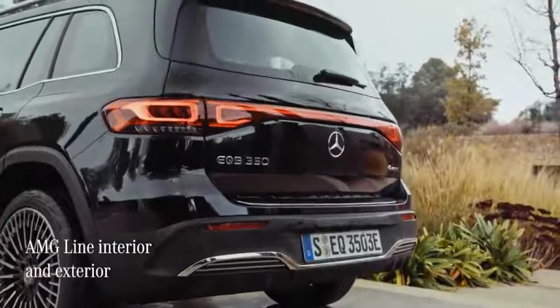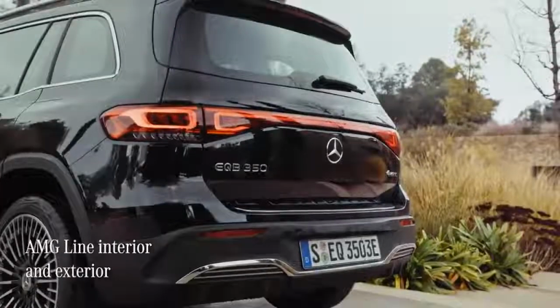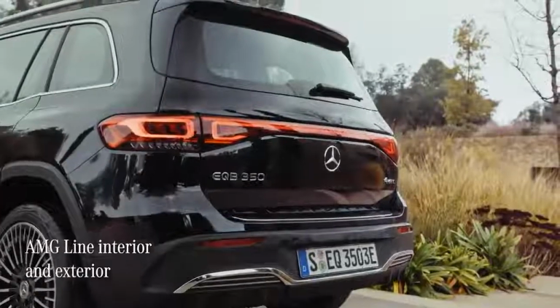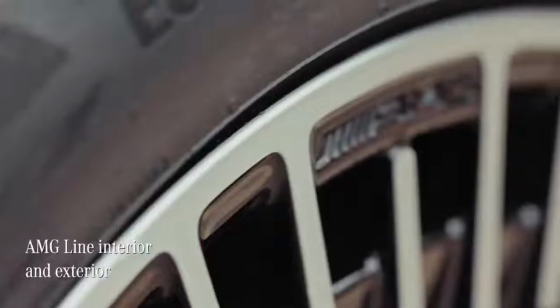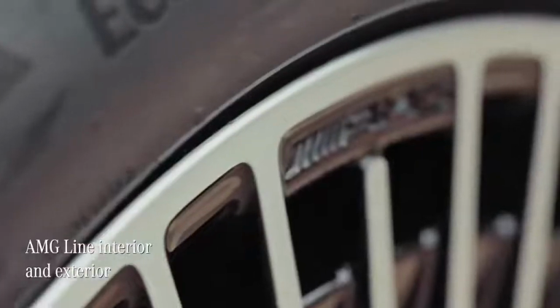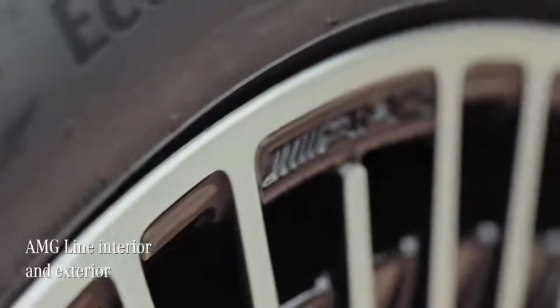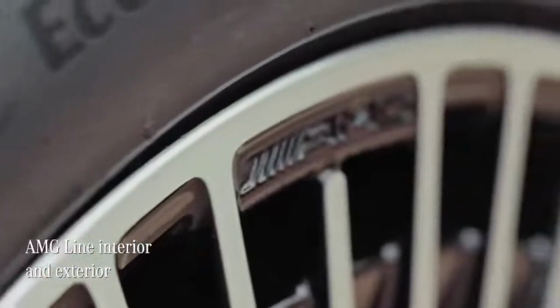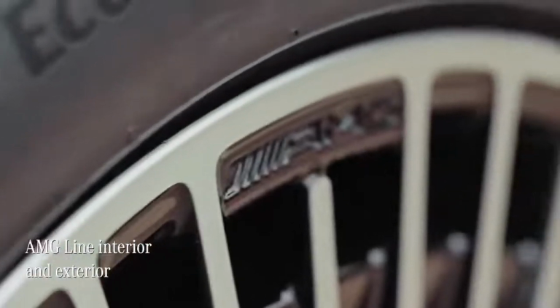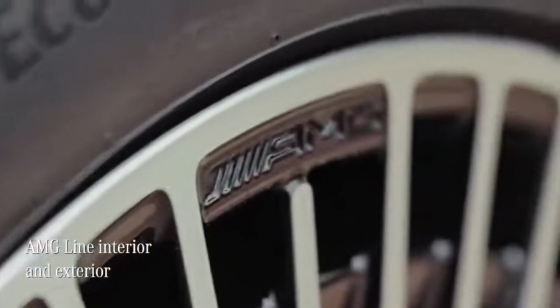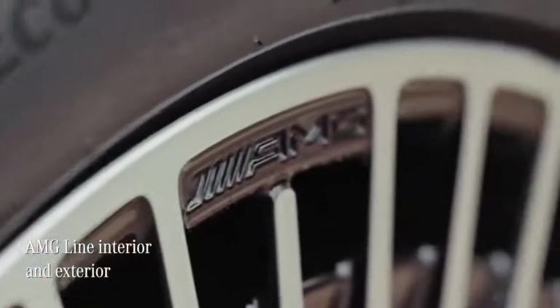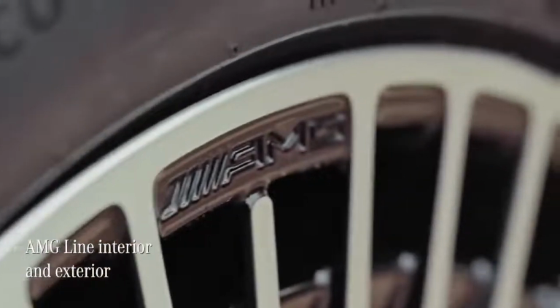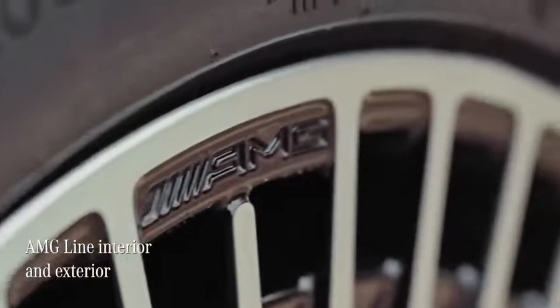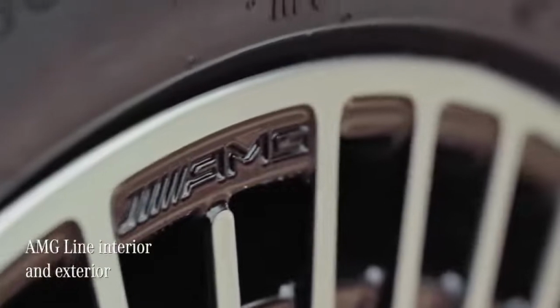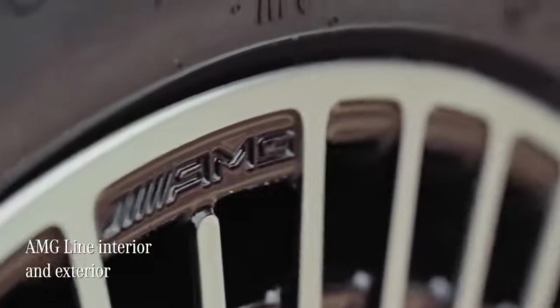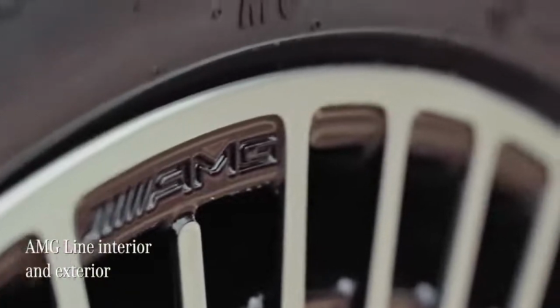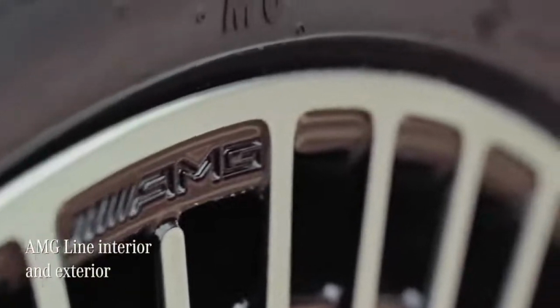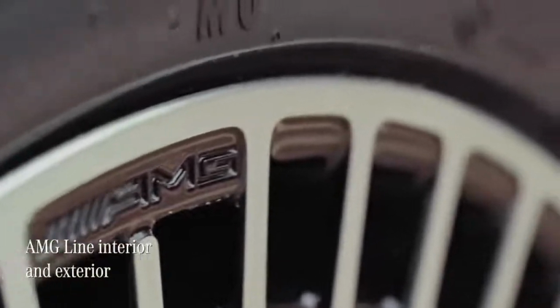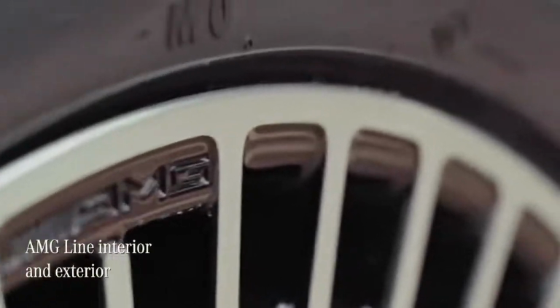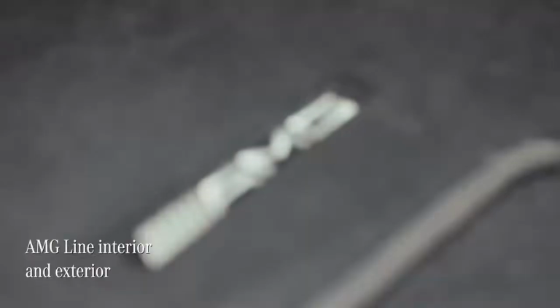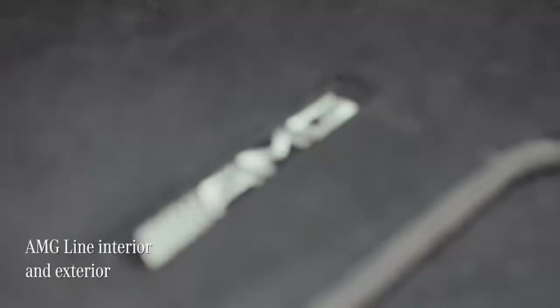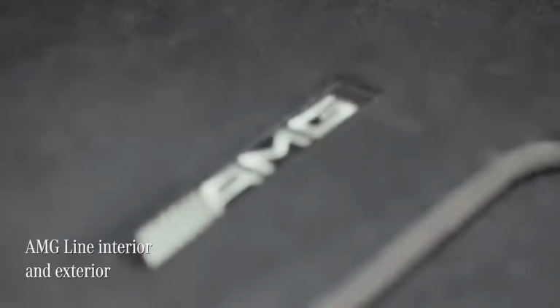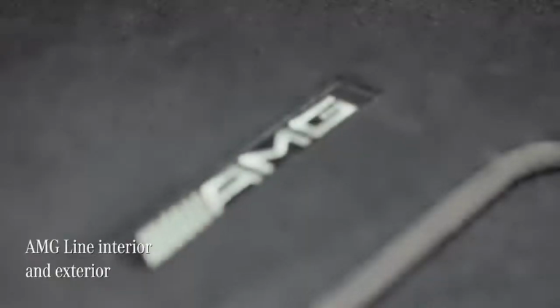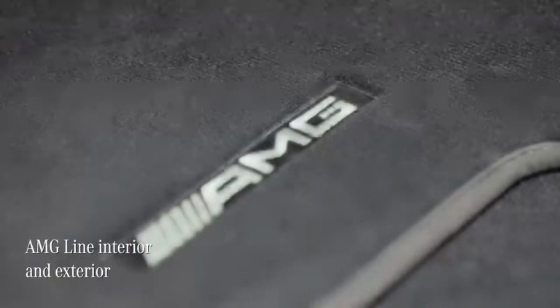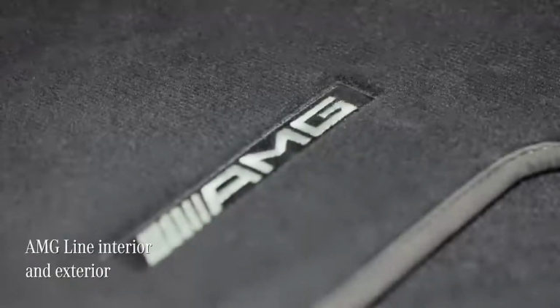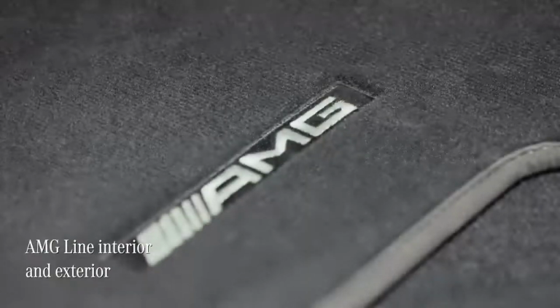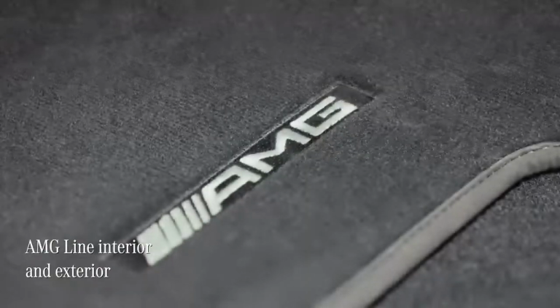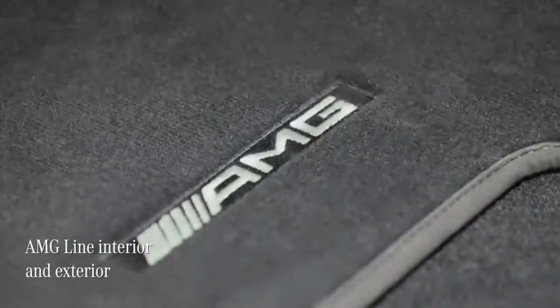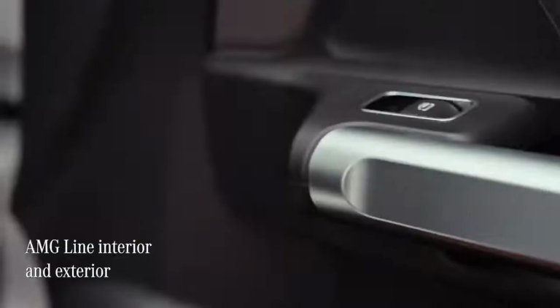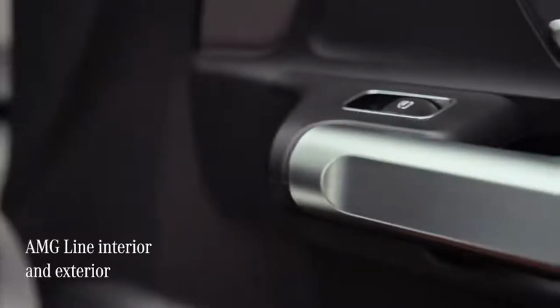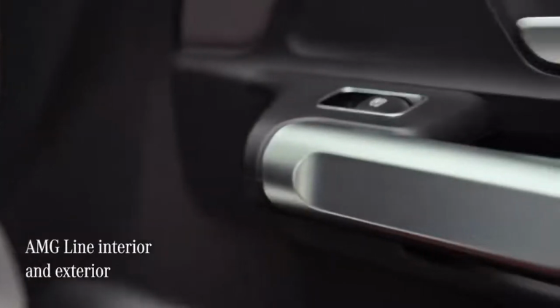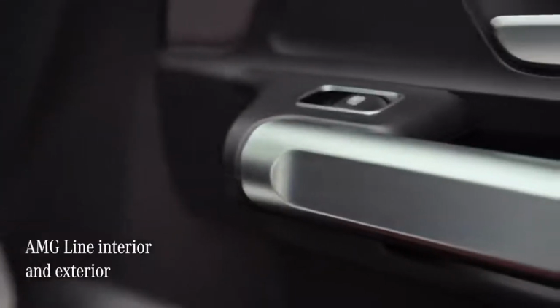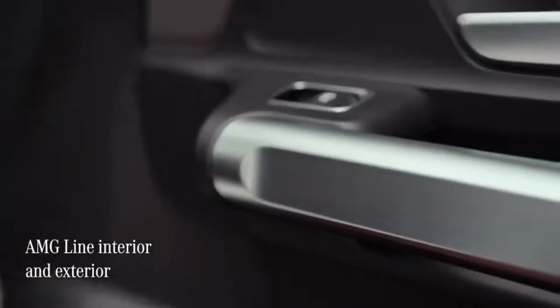This EQB has the AMG line interior and exterior, which adds some very sporty features to both the outside and the inside of the car.